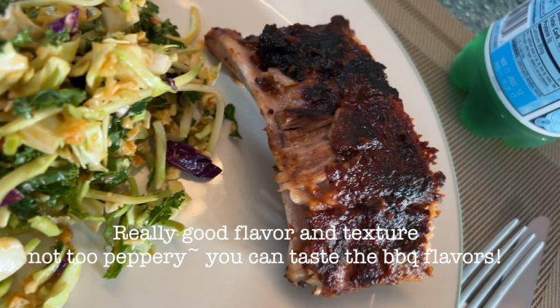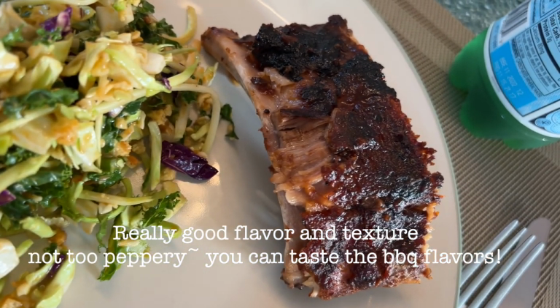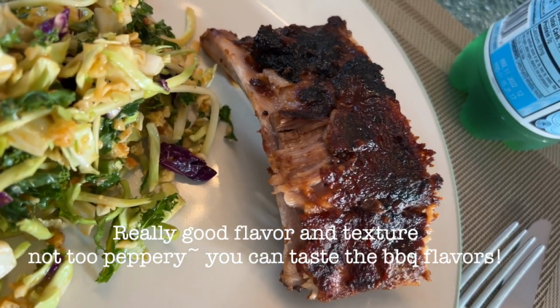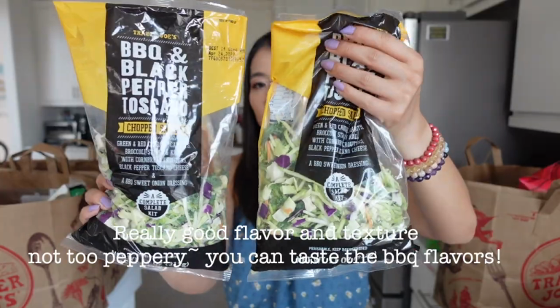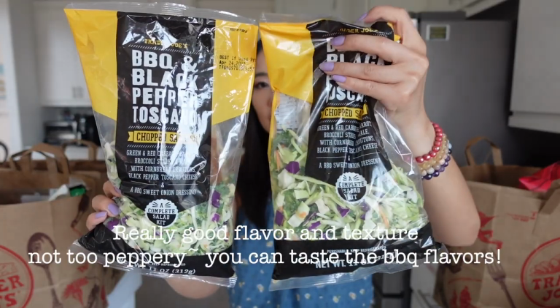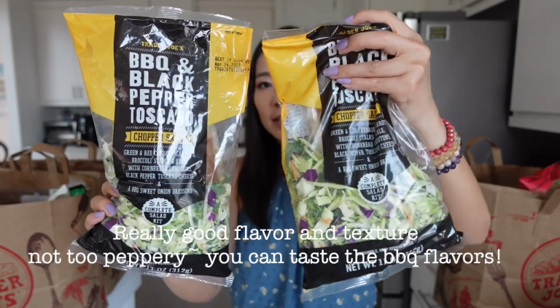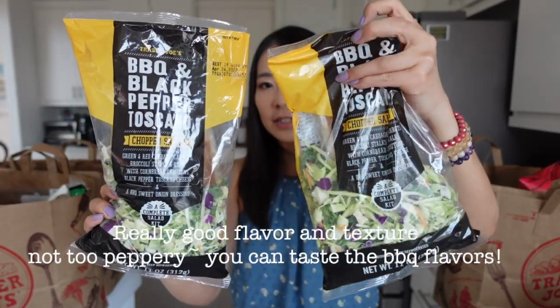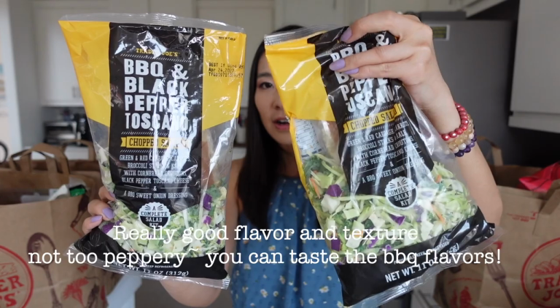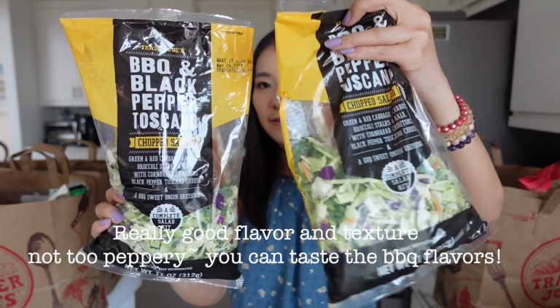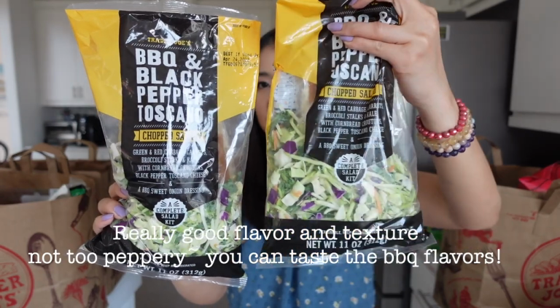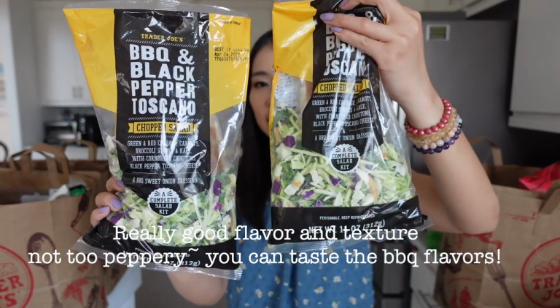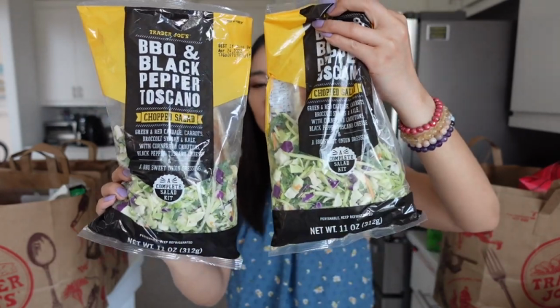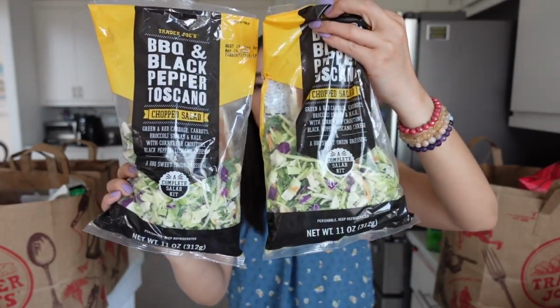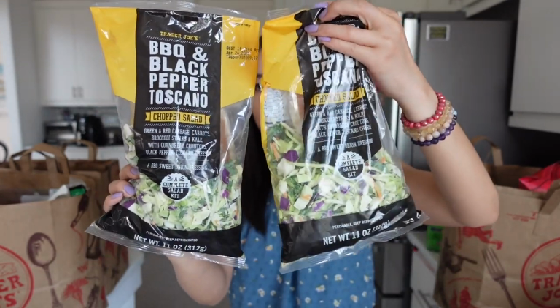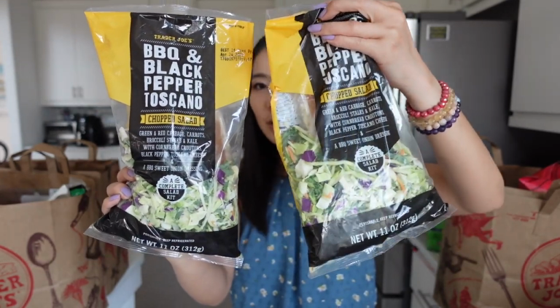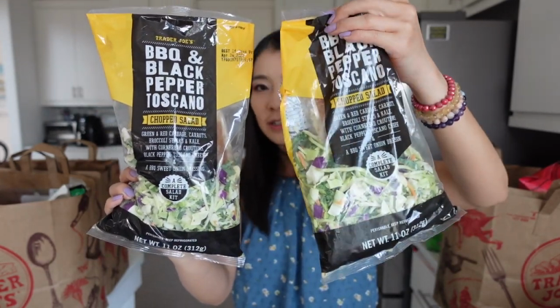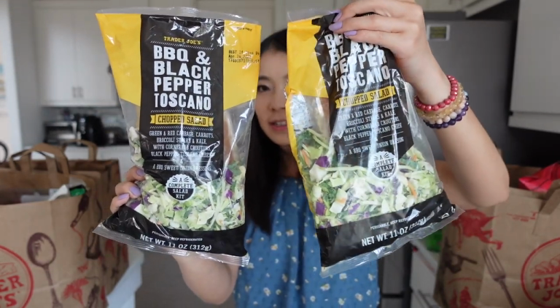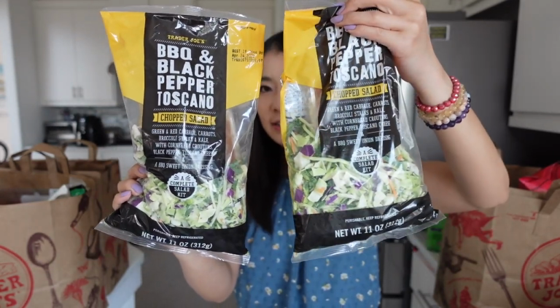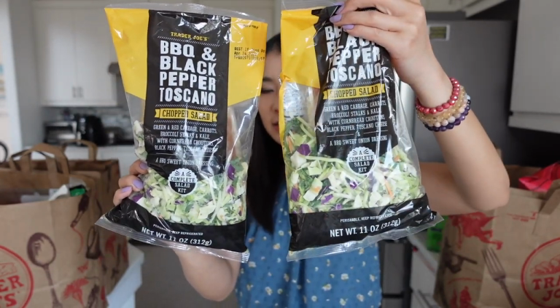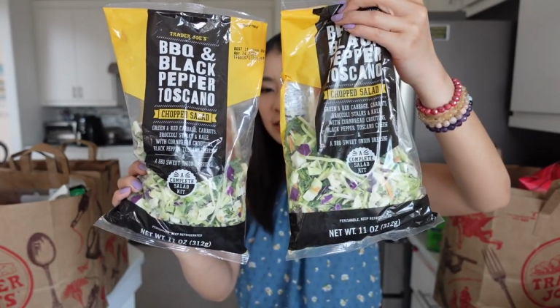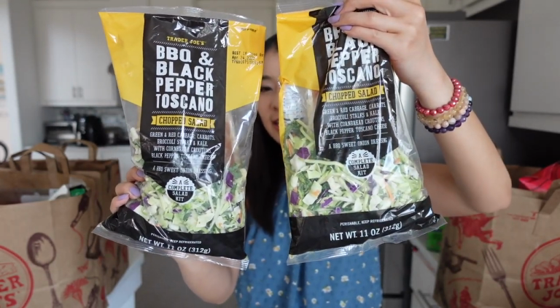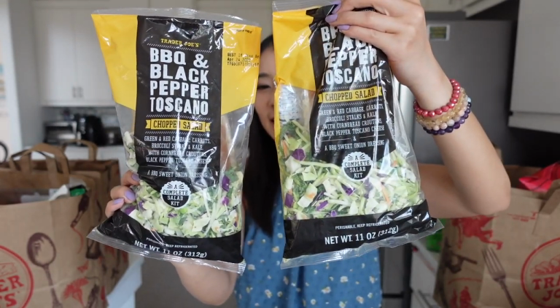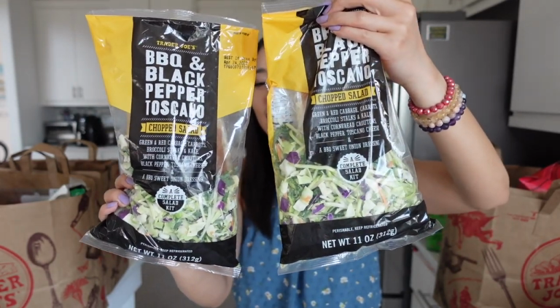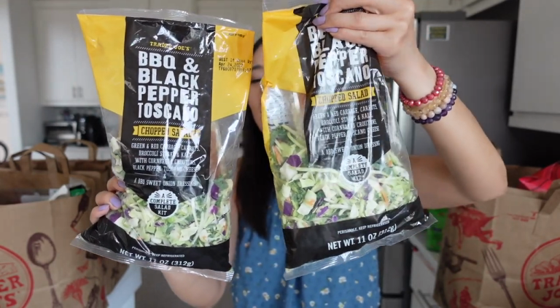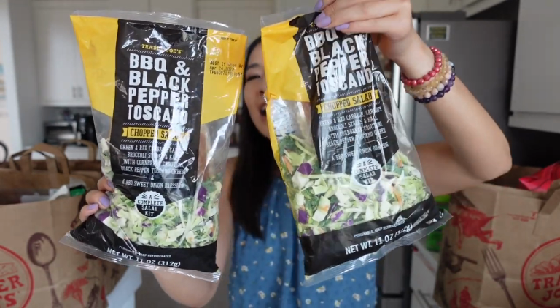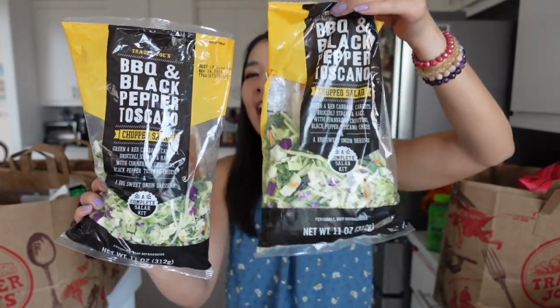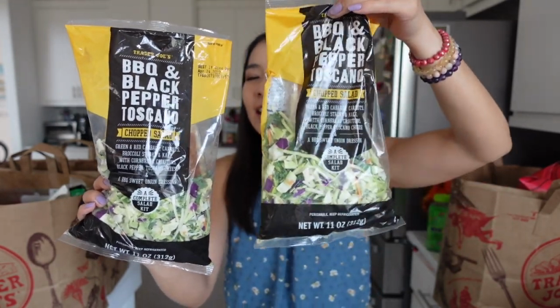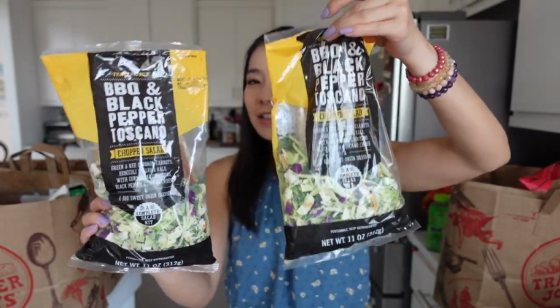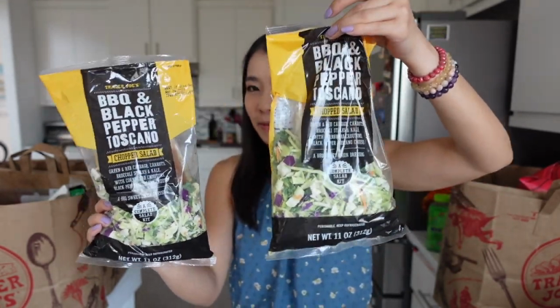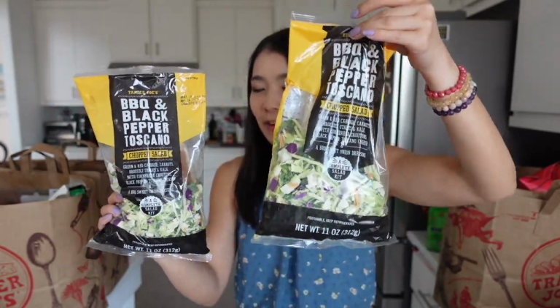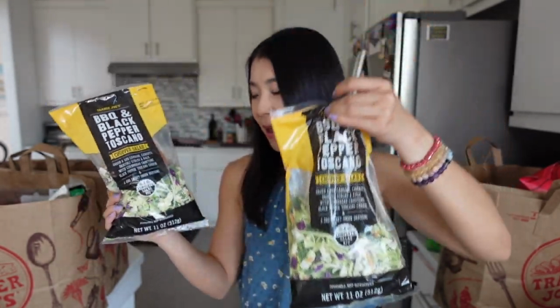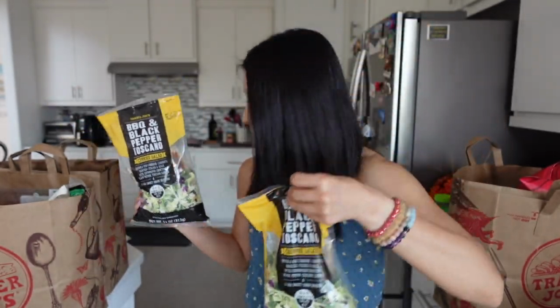We have to bring it to our family dinner tomorrow on Easter. It's gonna be from the bag.